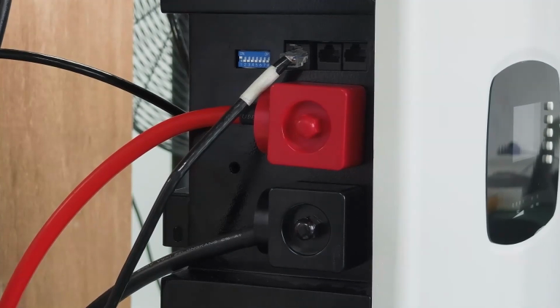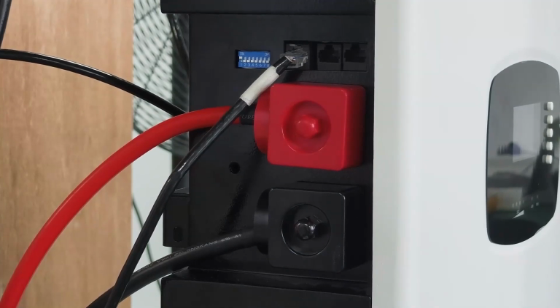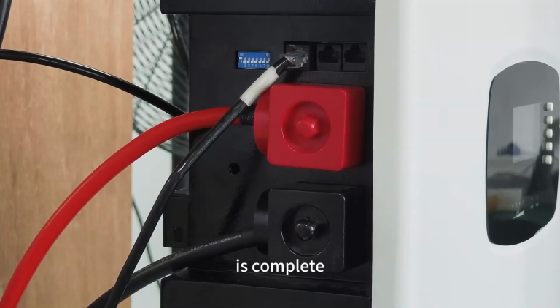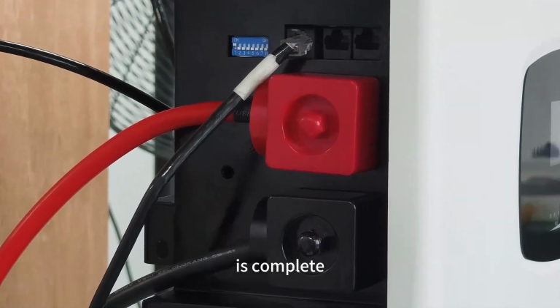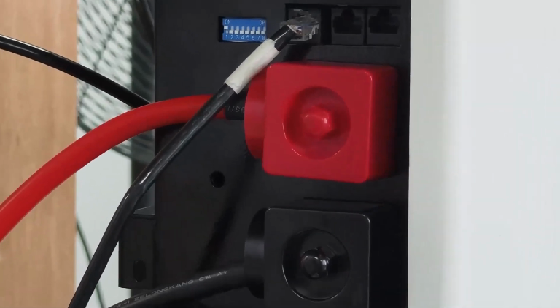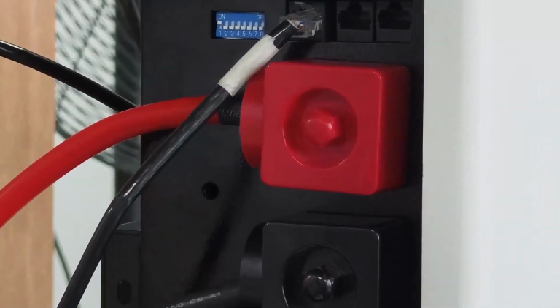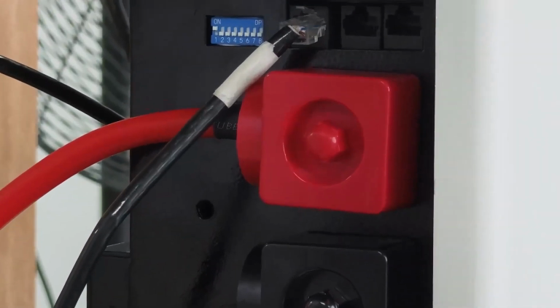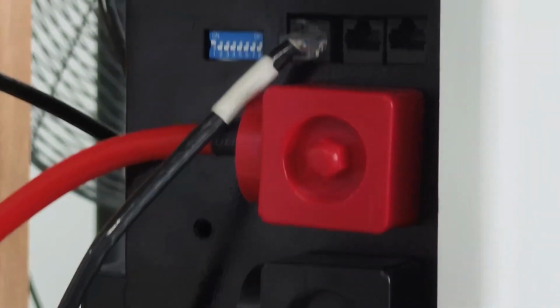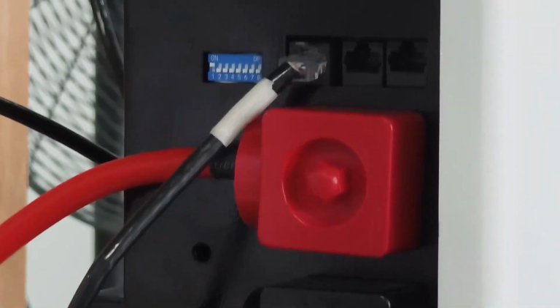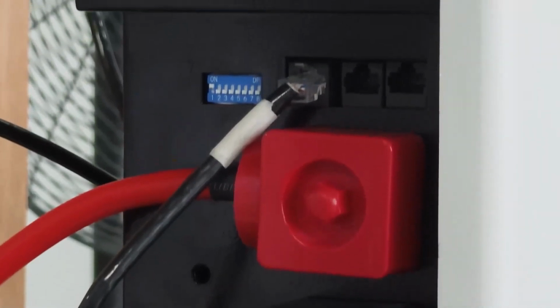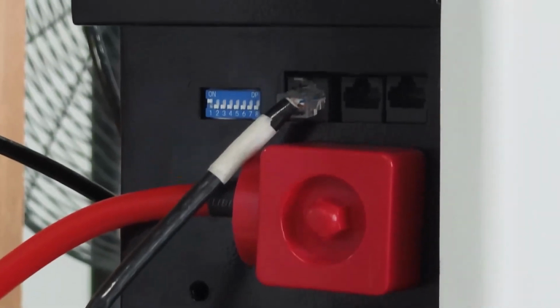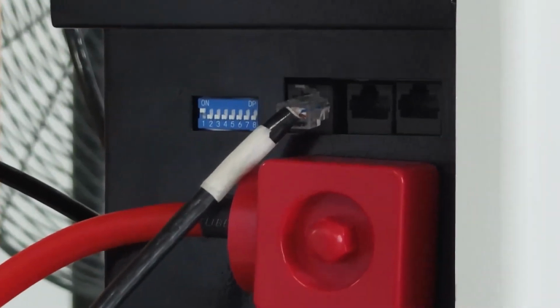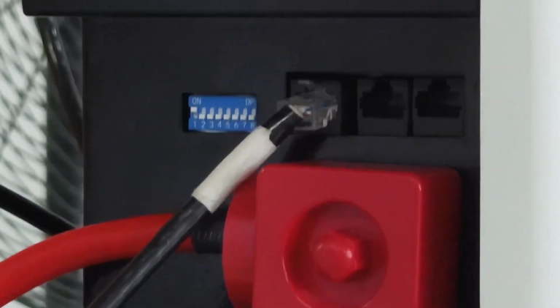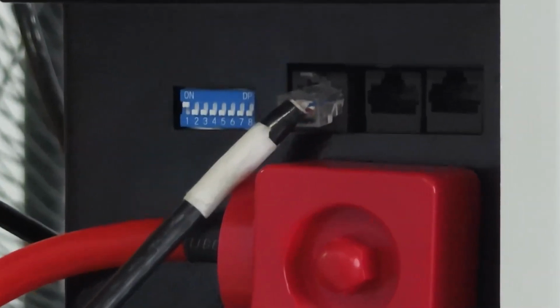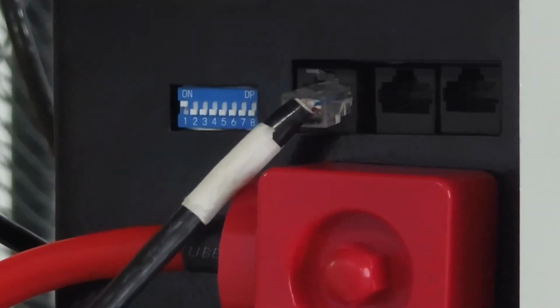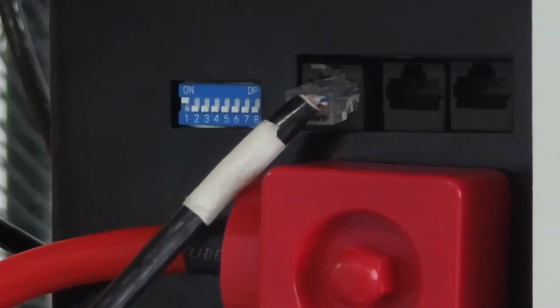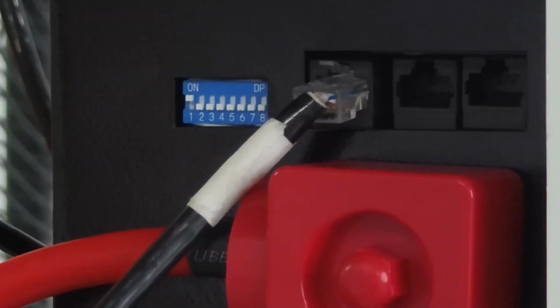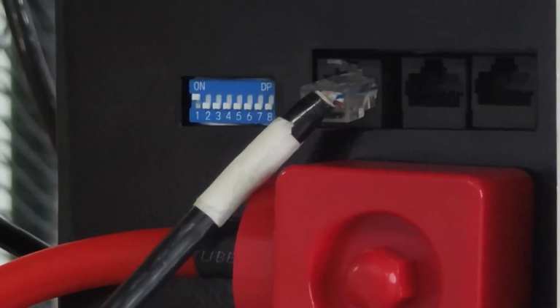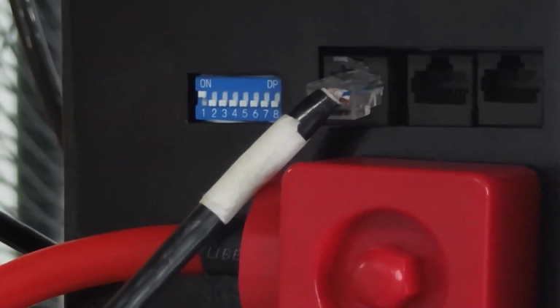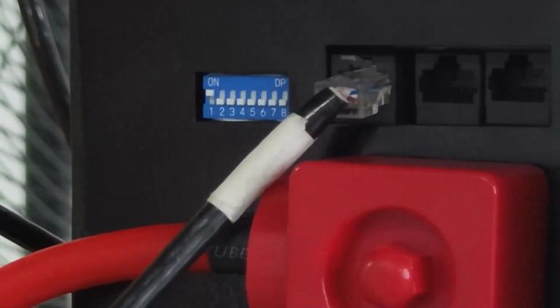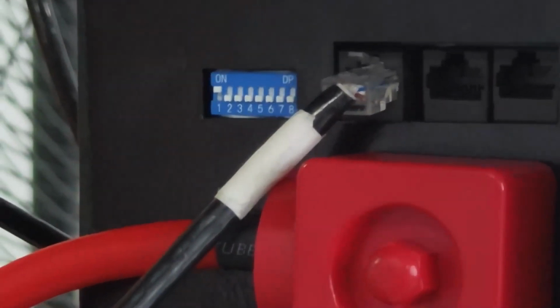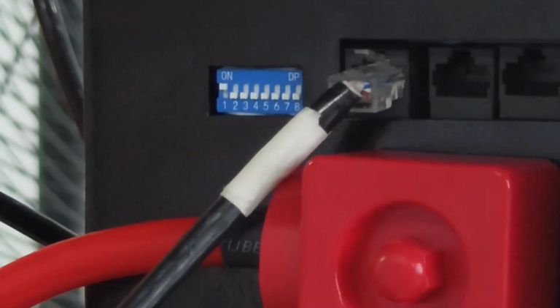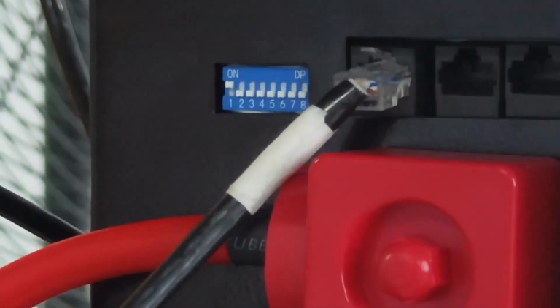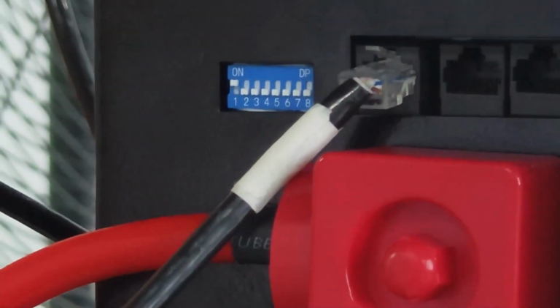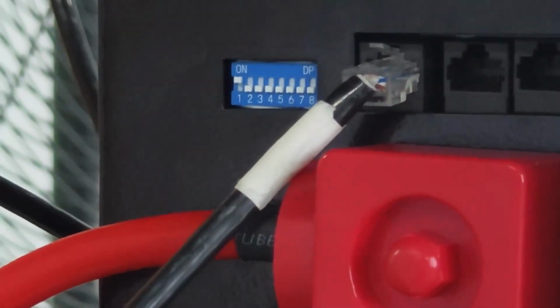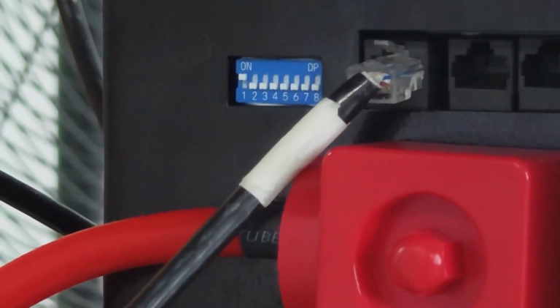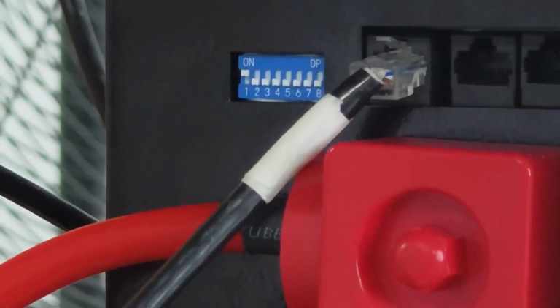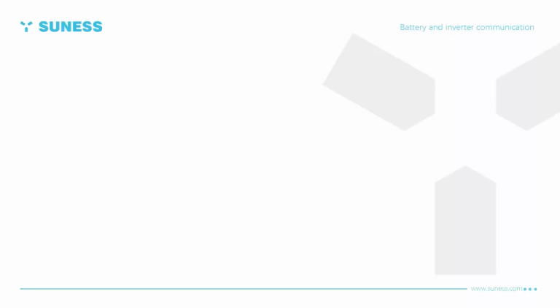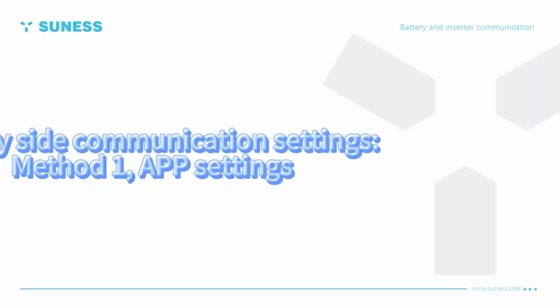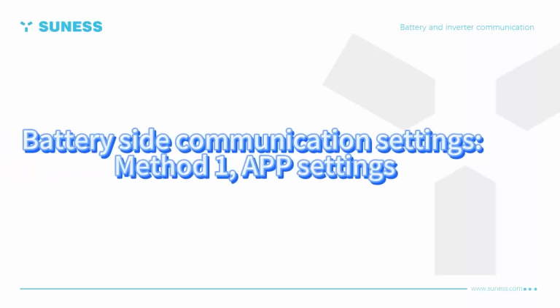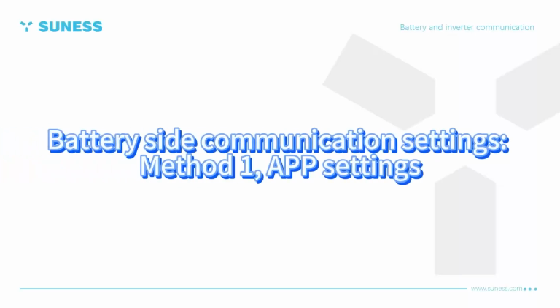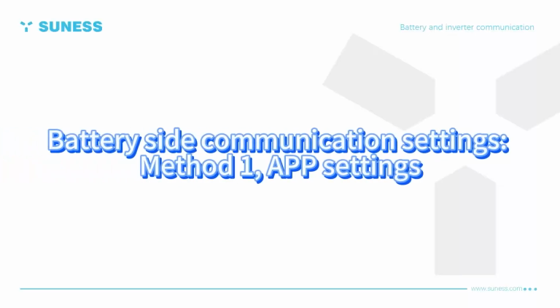It's complete! Let the red power light connect with the red power light.